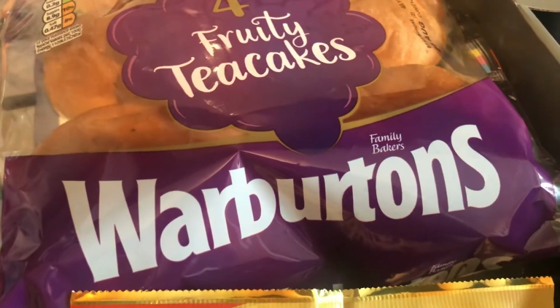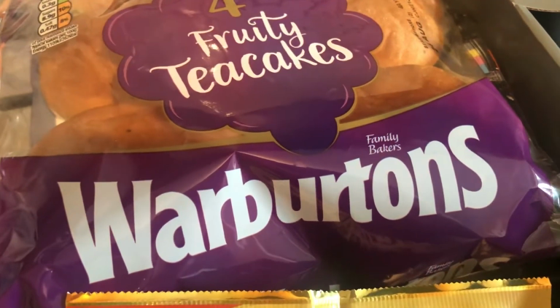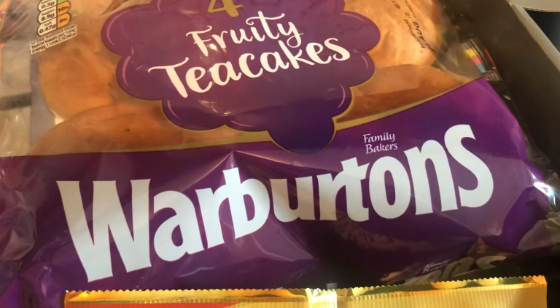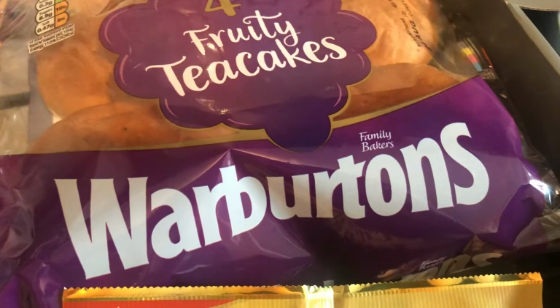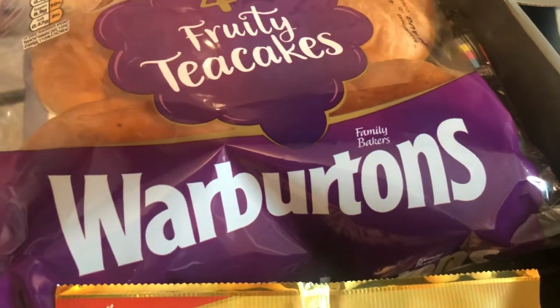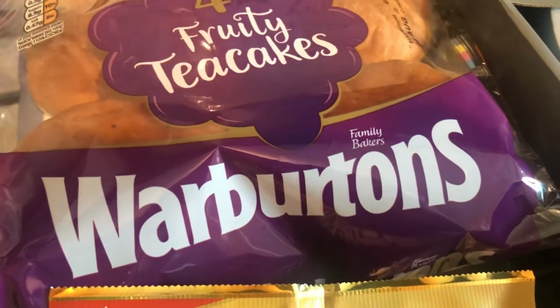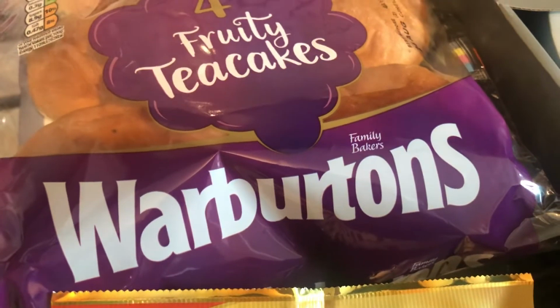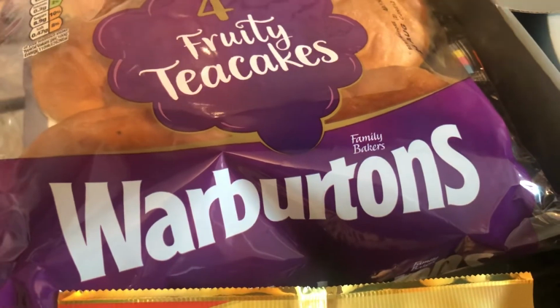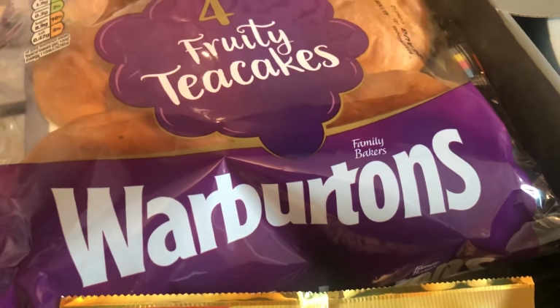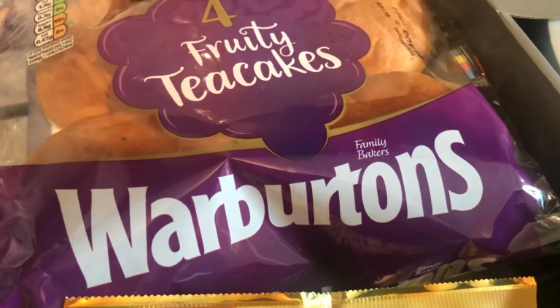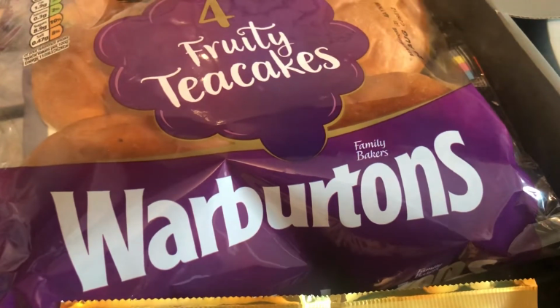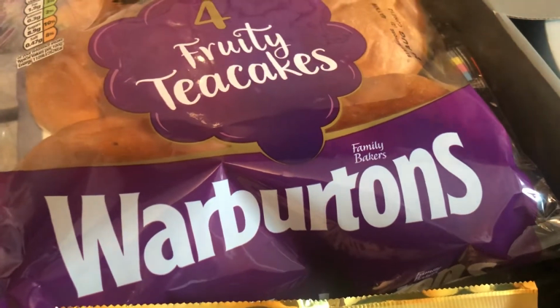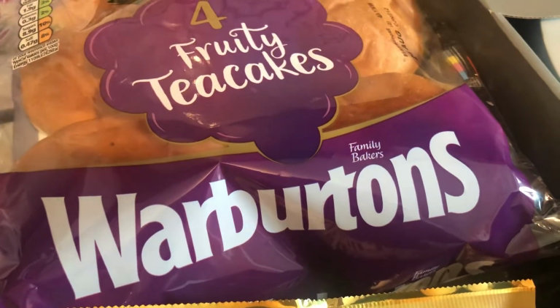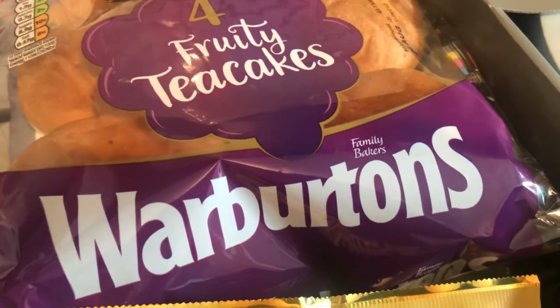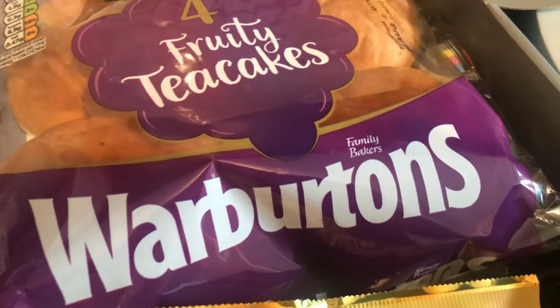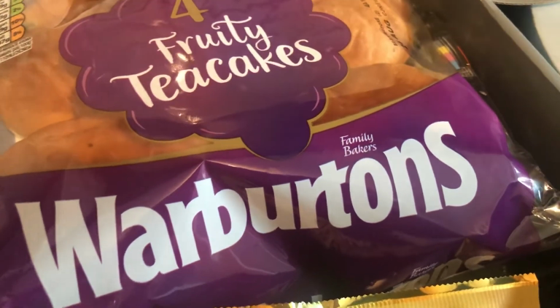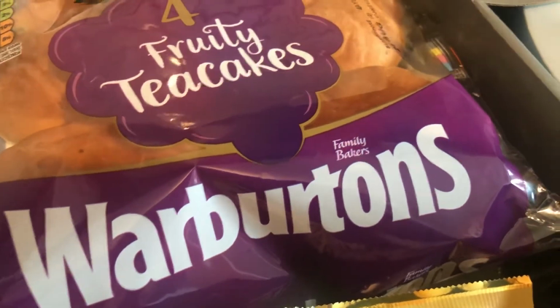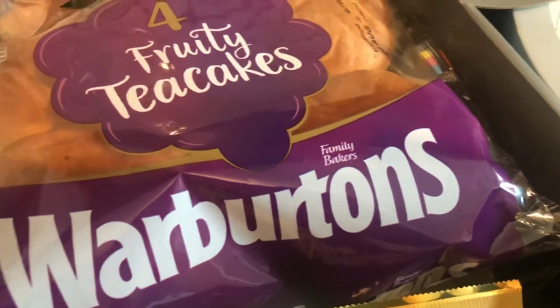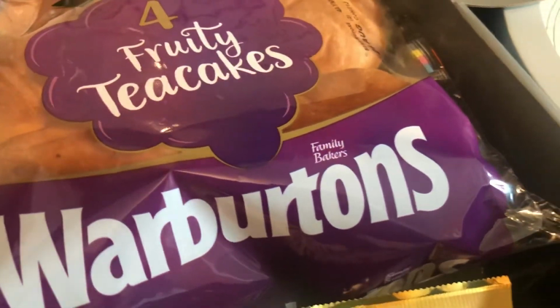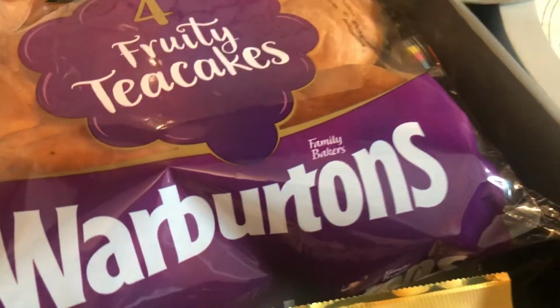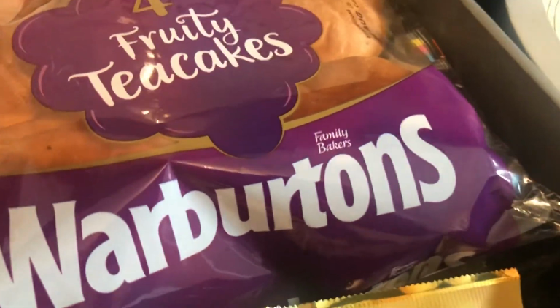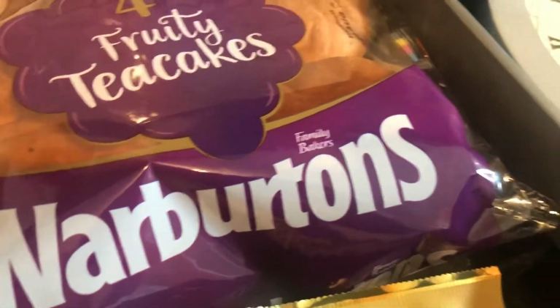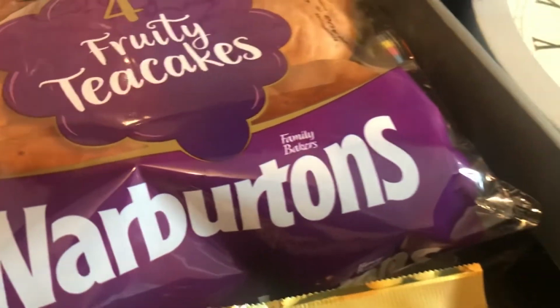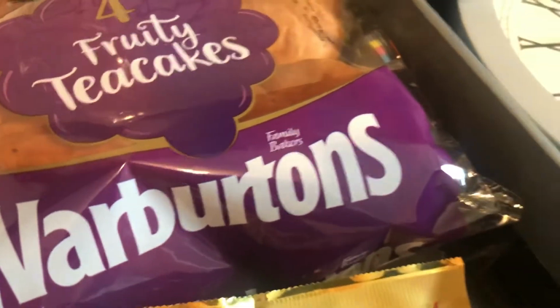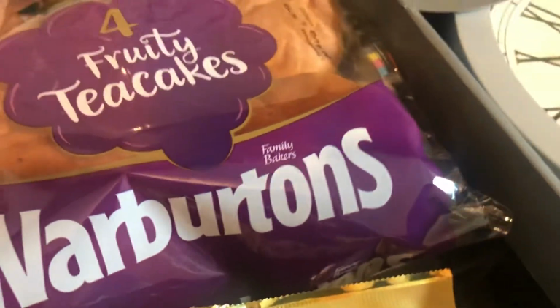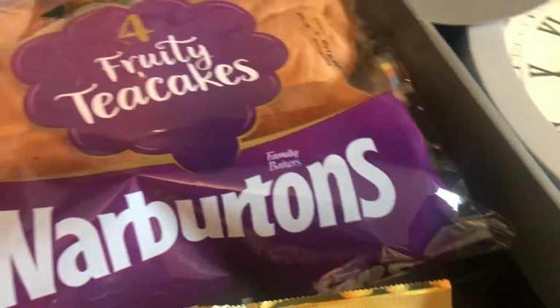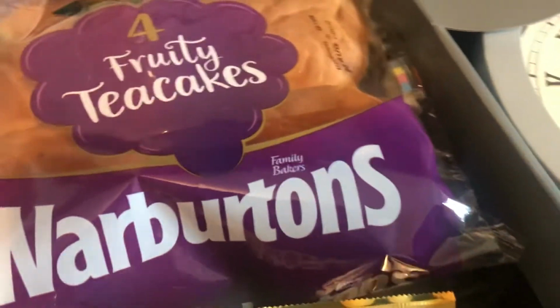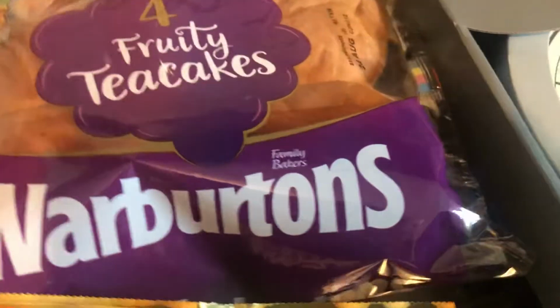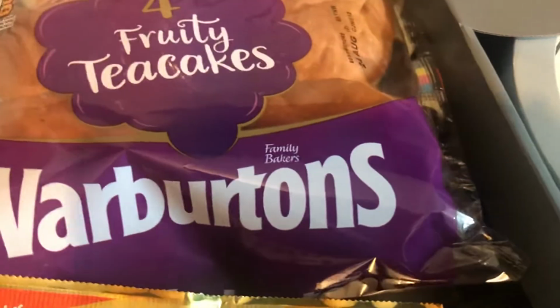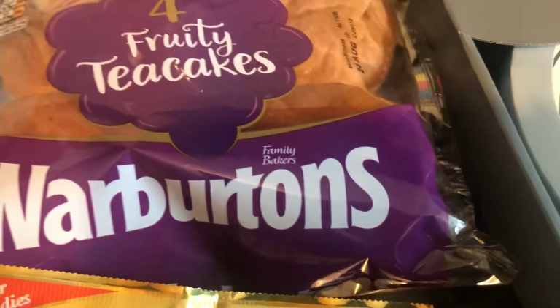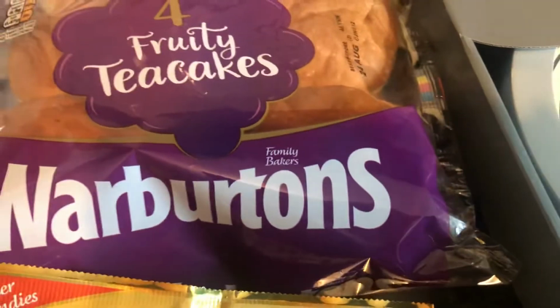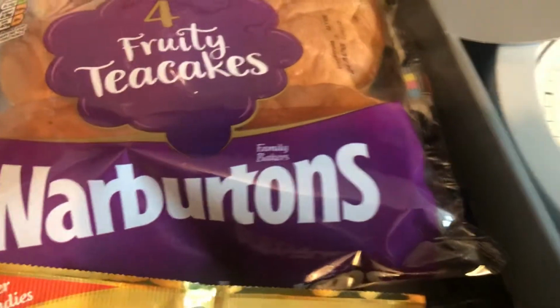I got four fruity tea cakes by Warburton's for 90p, and I think that's about average even in the supermarkets. I just wanted something I could snack on.